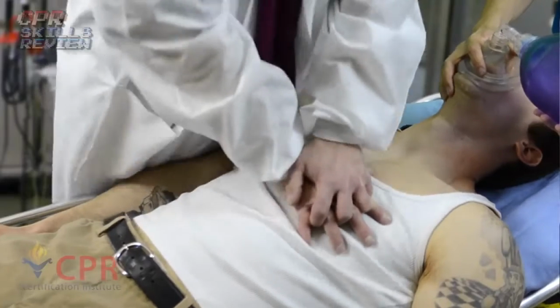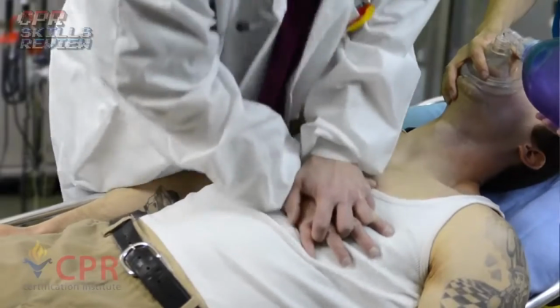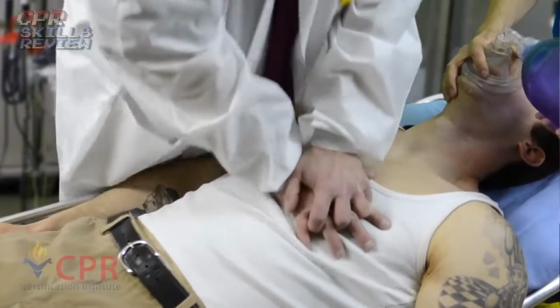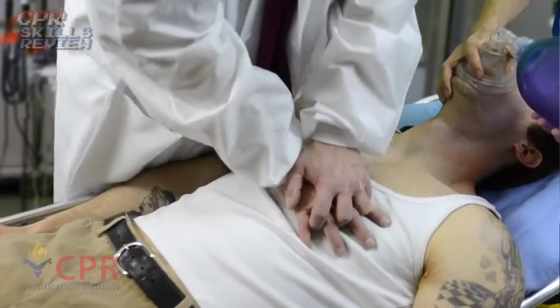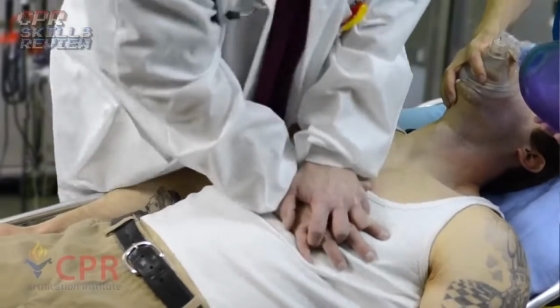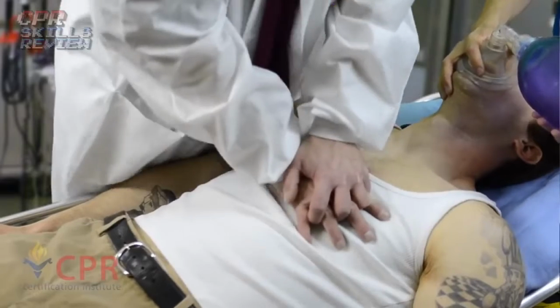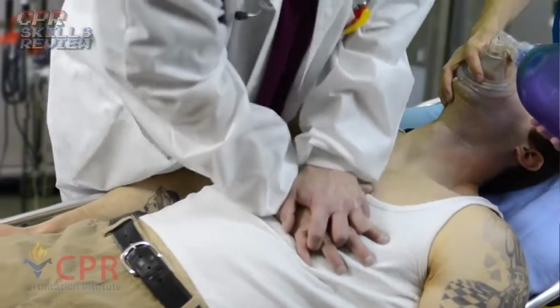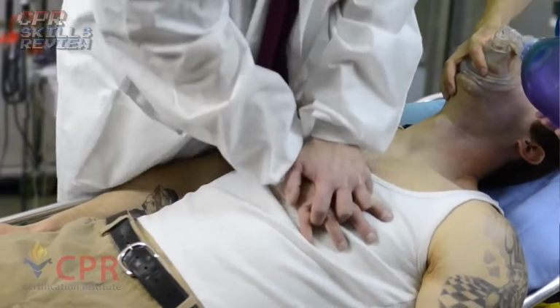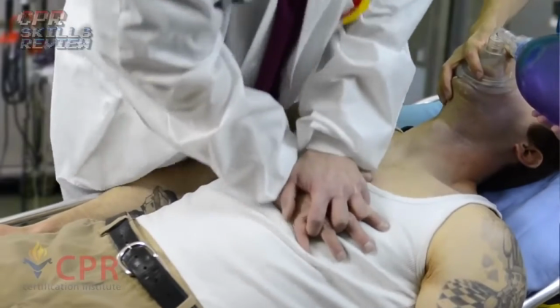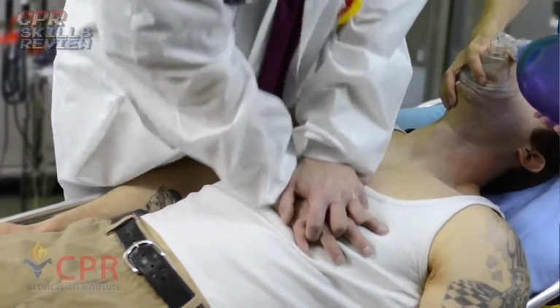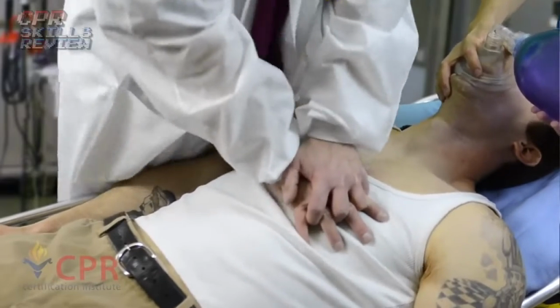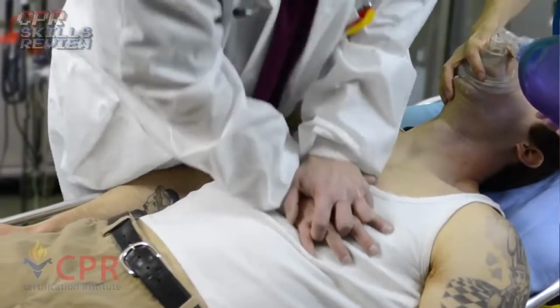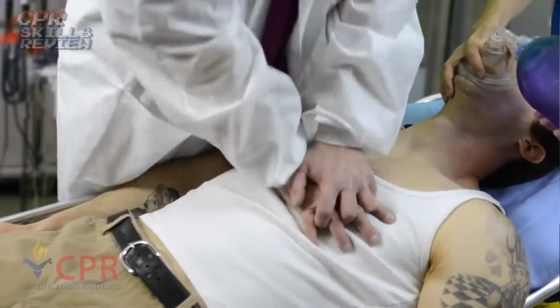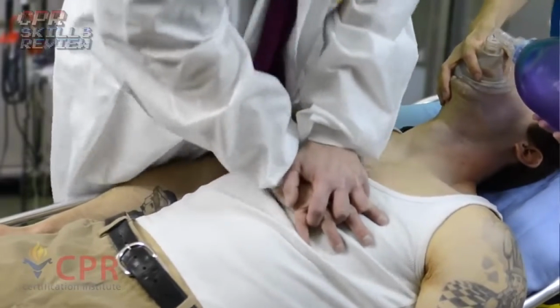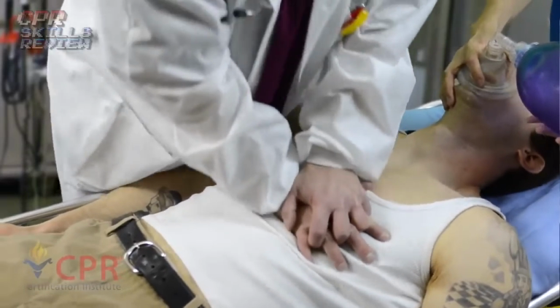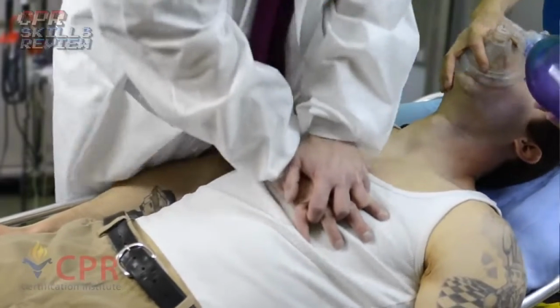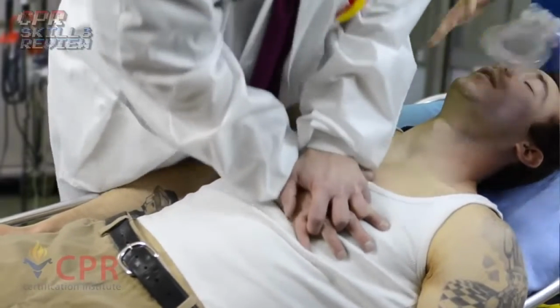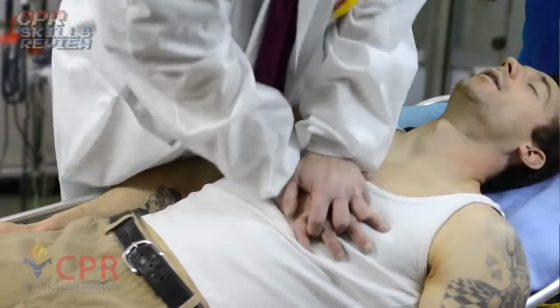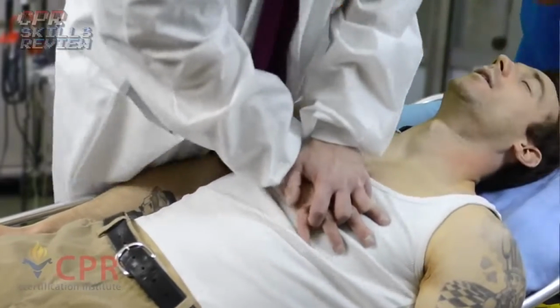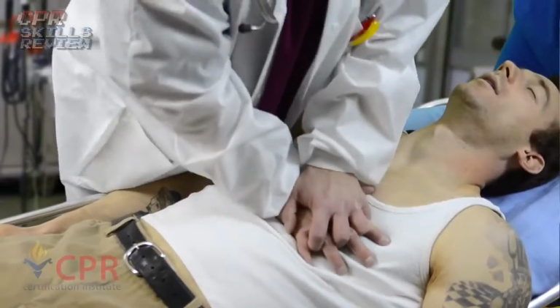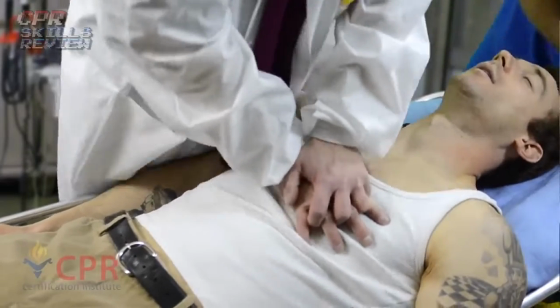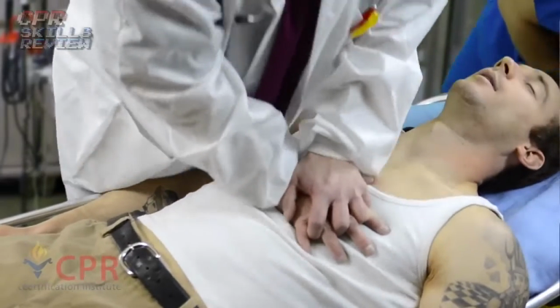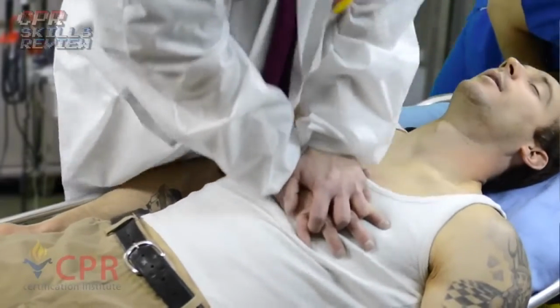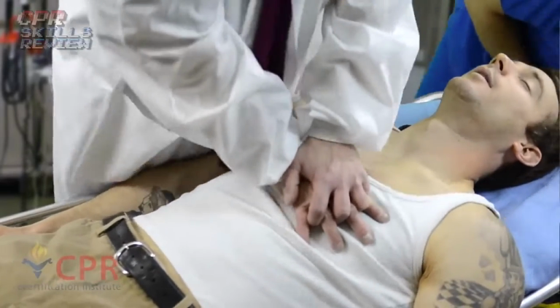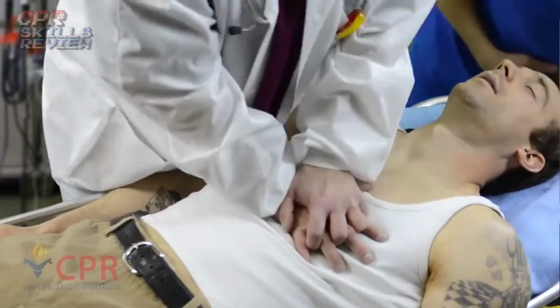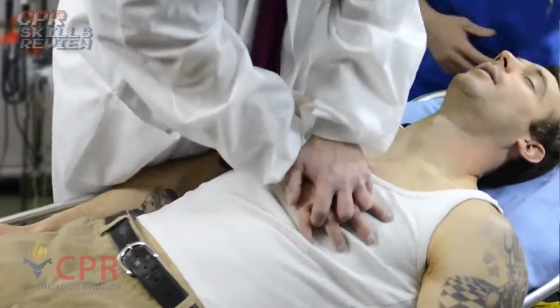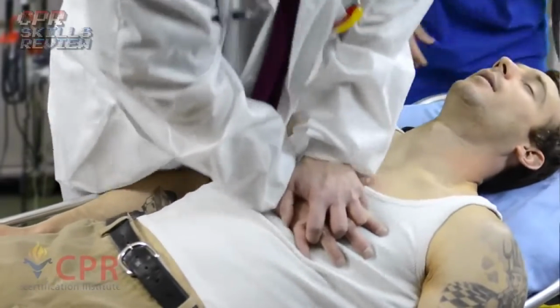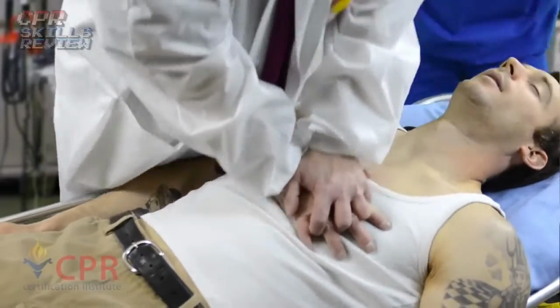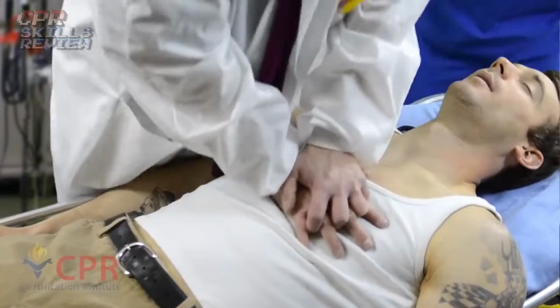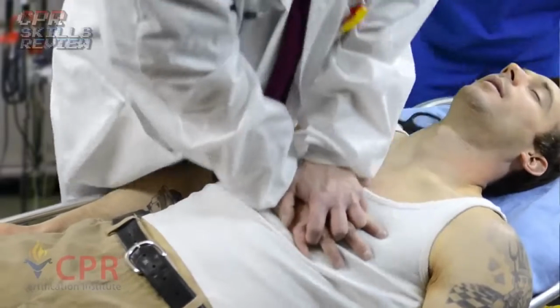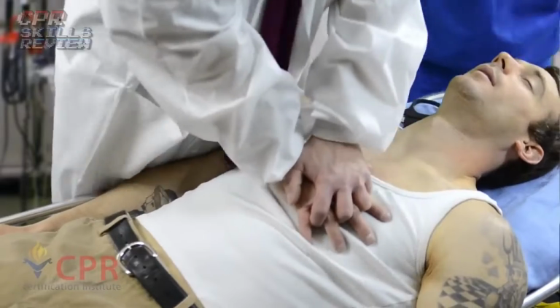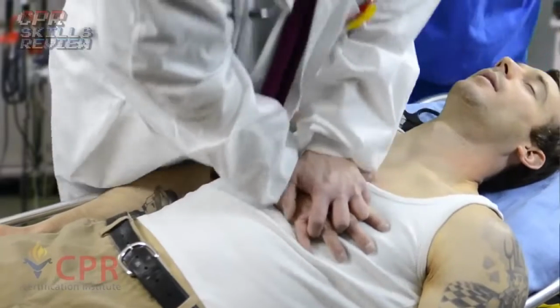Nurse, where the hell is that AED? The AED is here now. Hand me those shears — let me get this guy's shirt off.